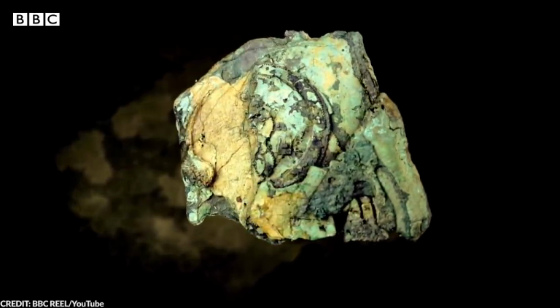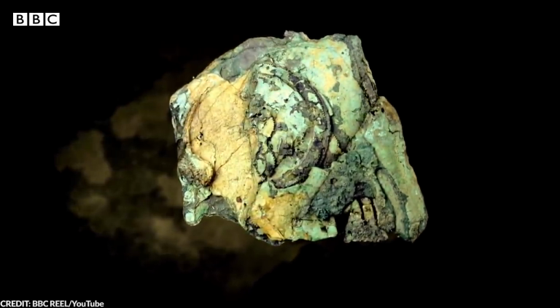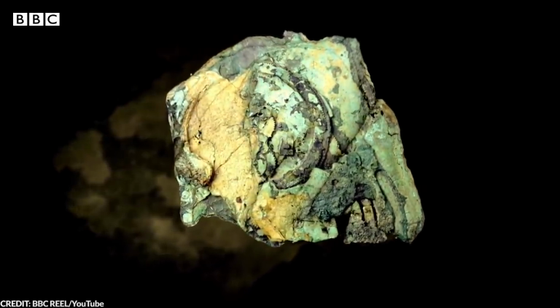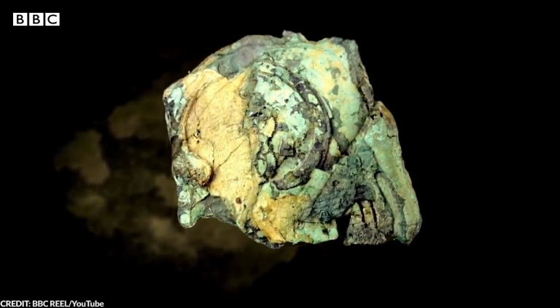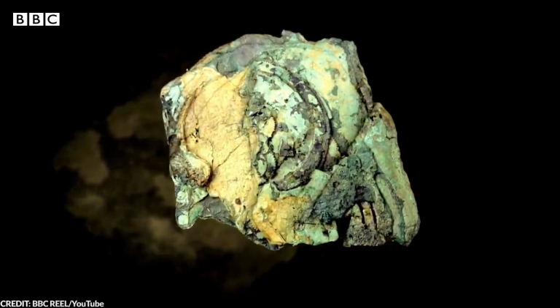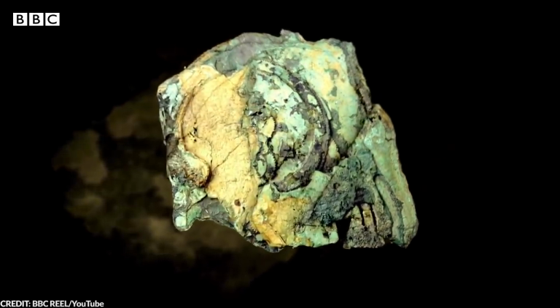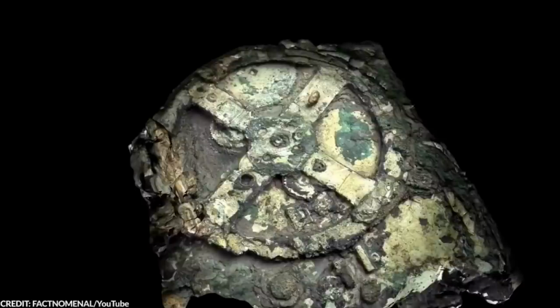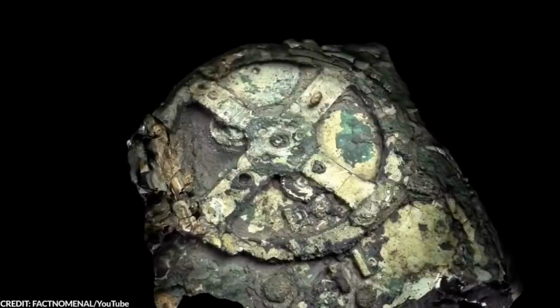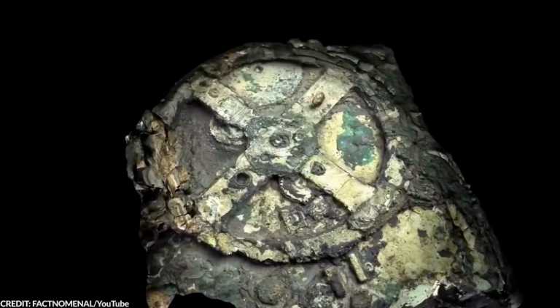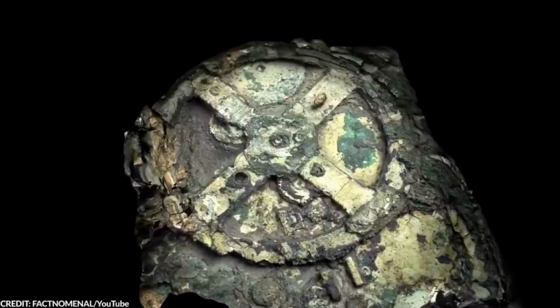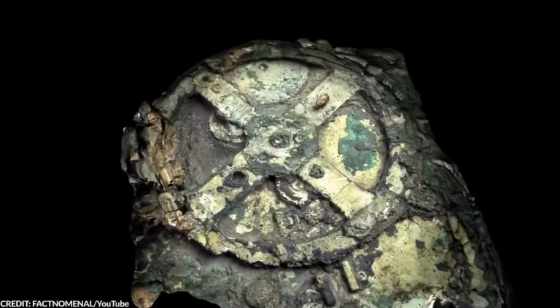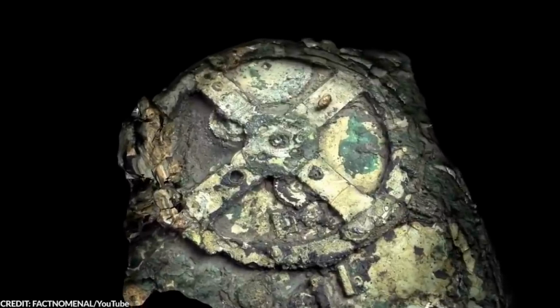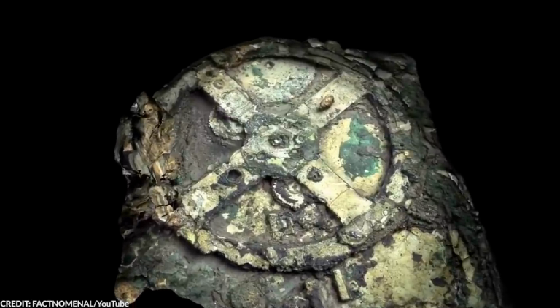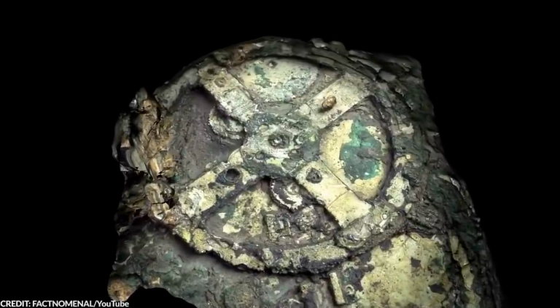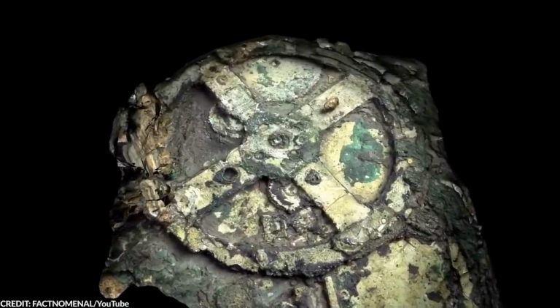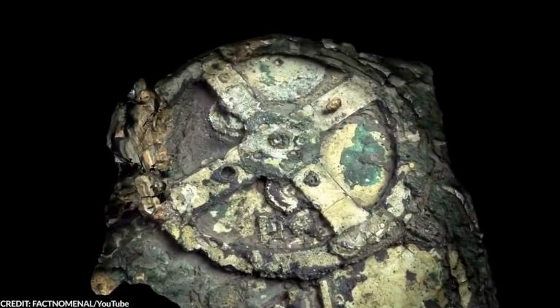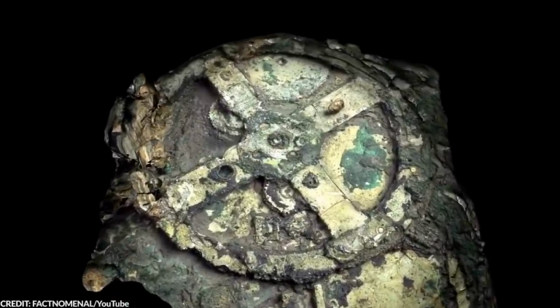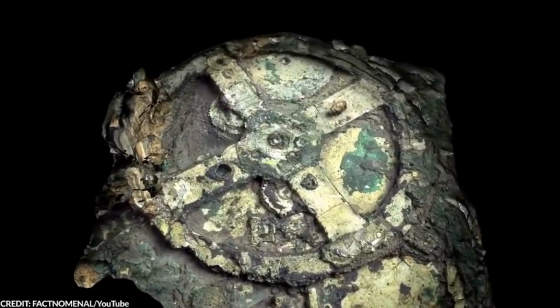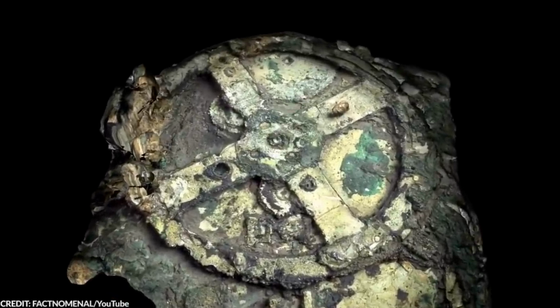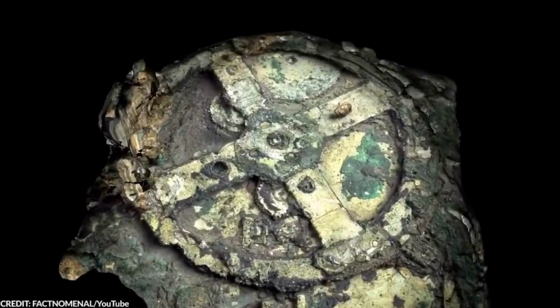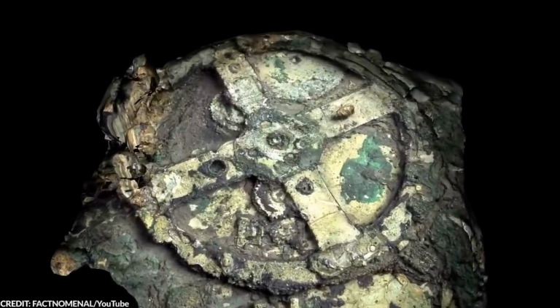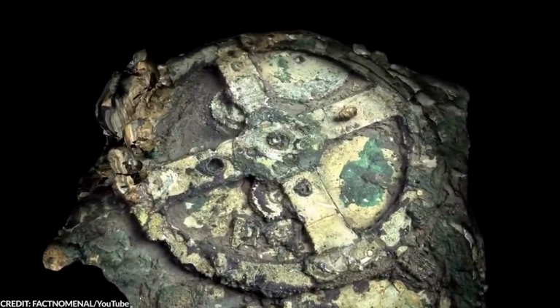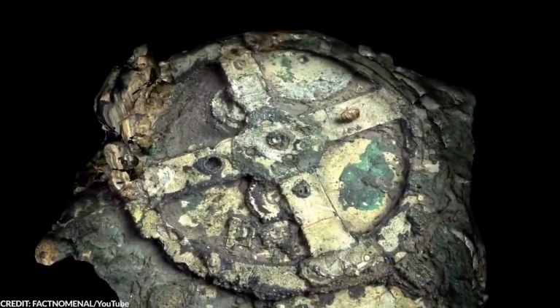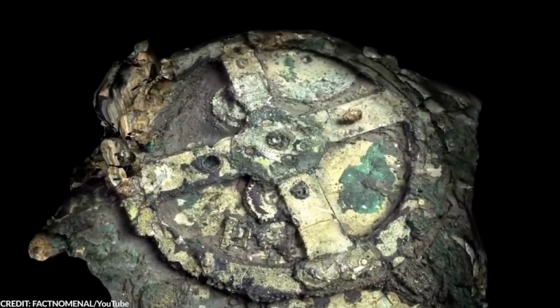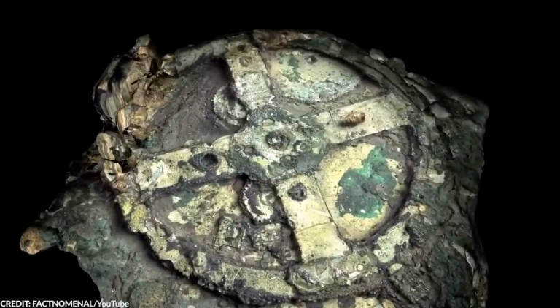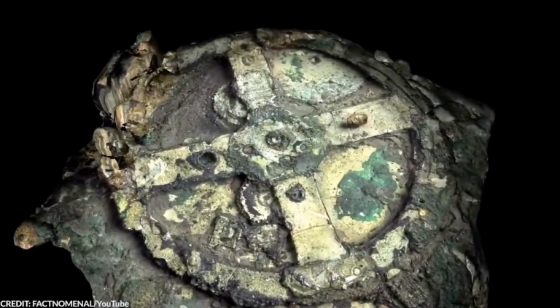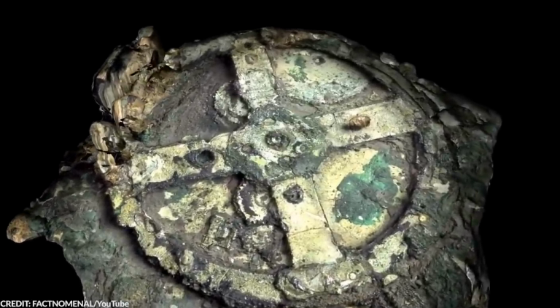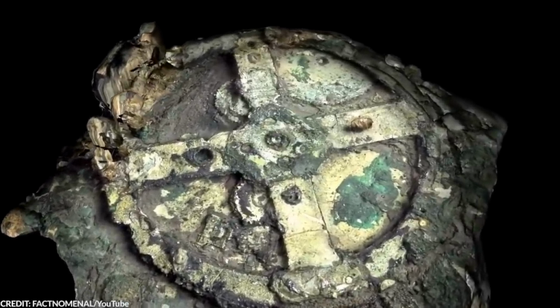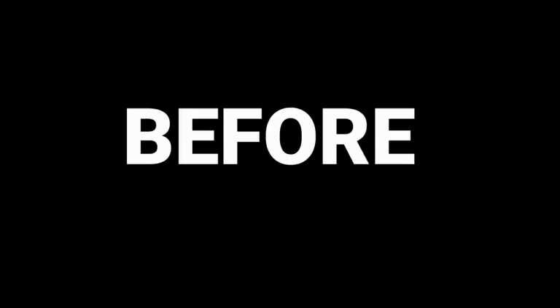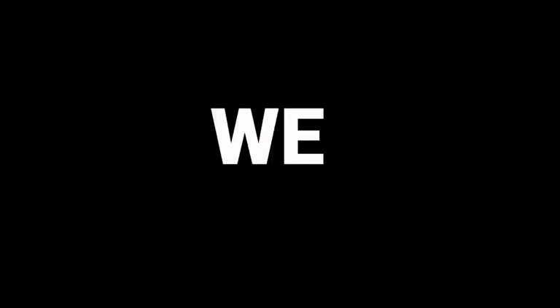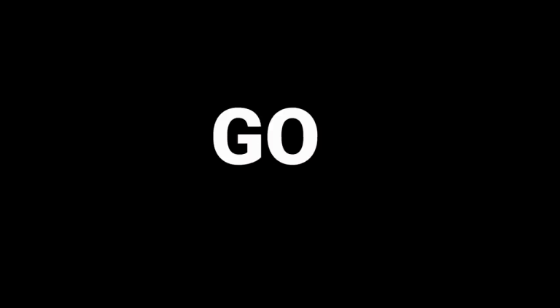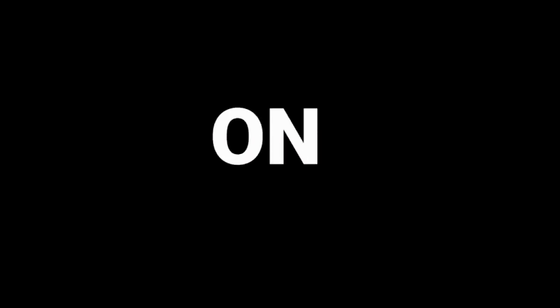The ancient Greeks managed to create this artifact even though its design and purpose are a bit ahead of their time.